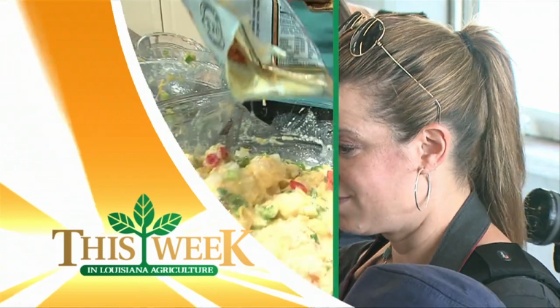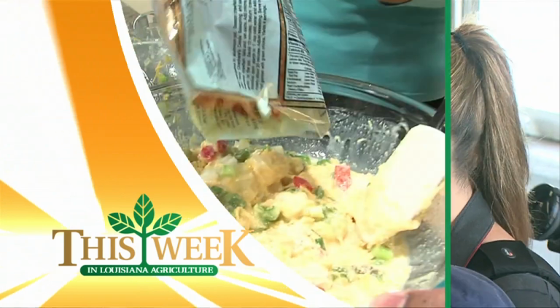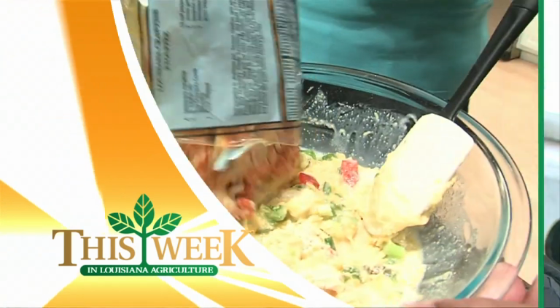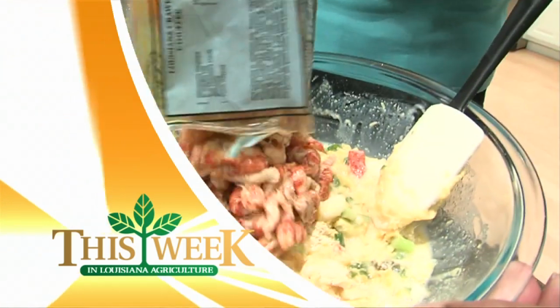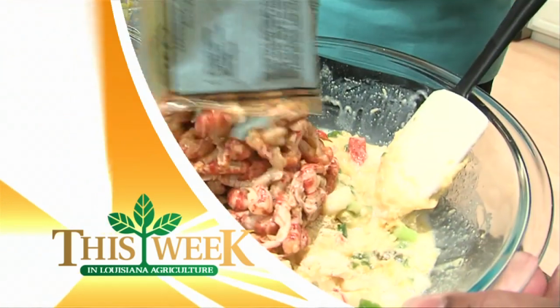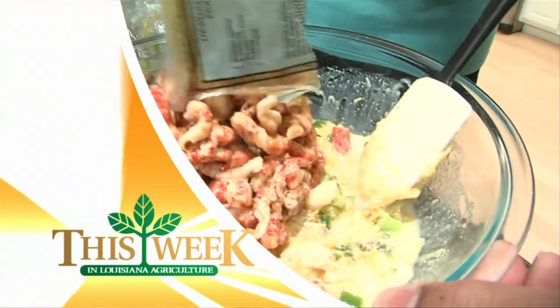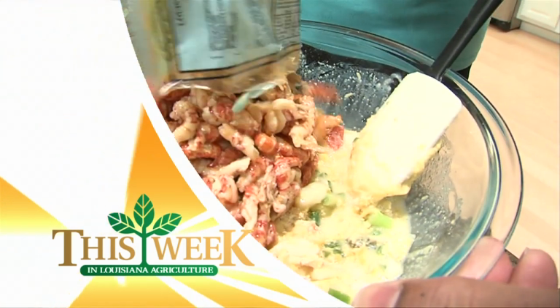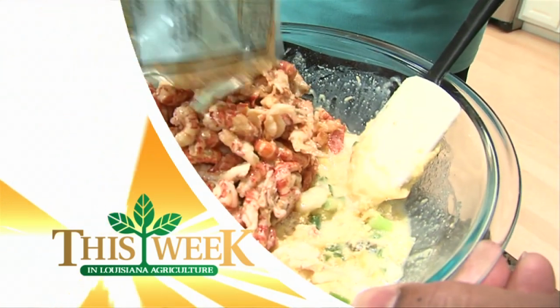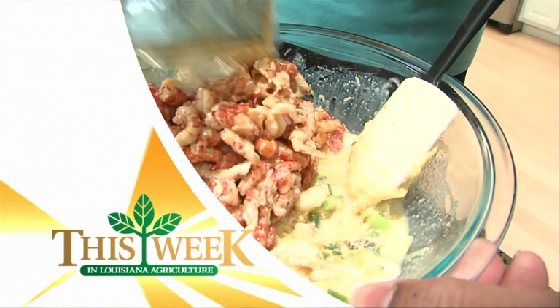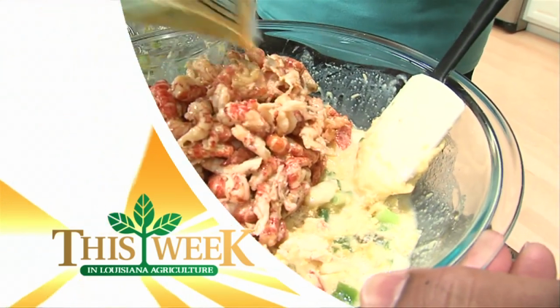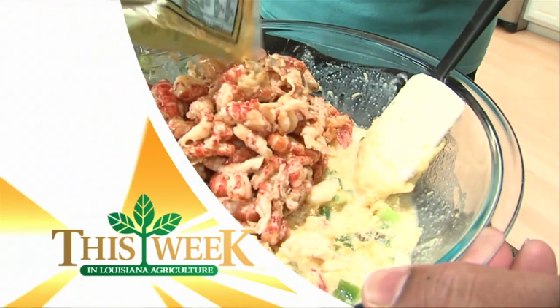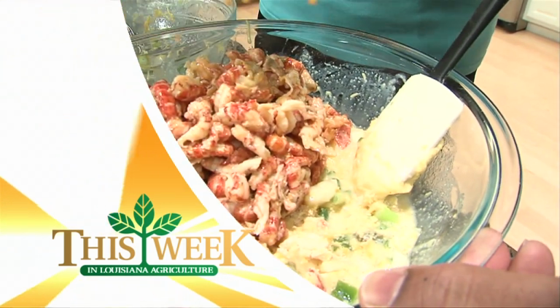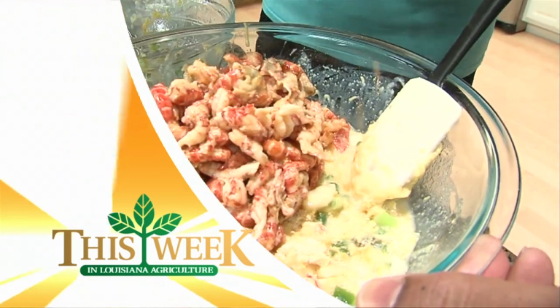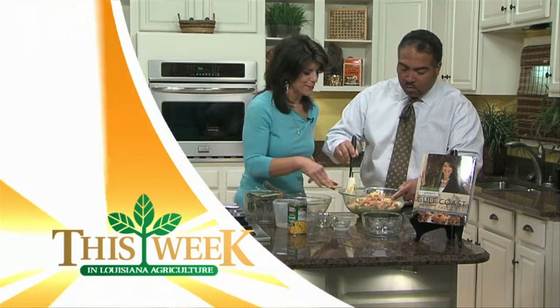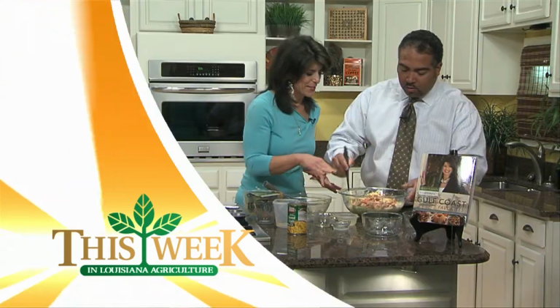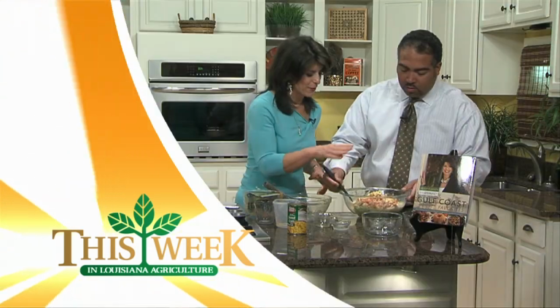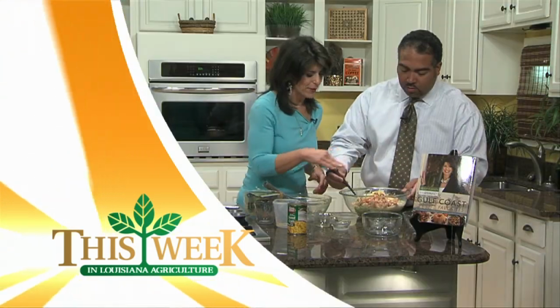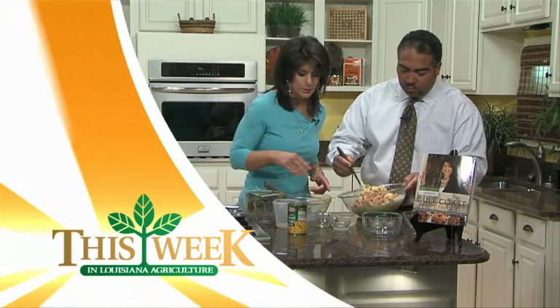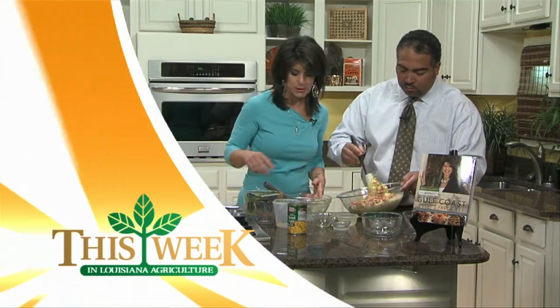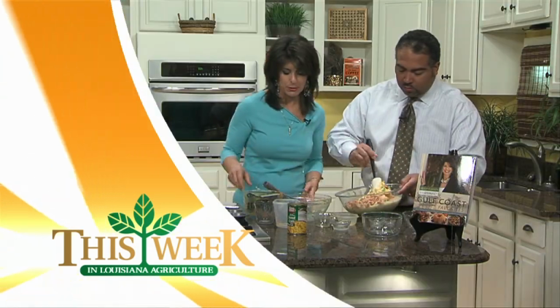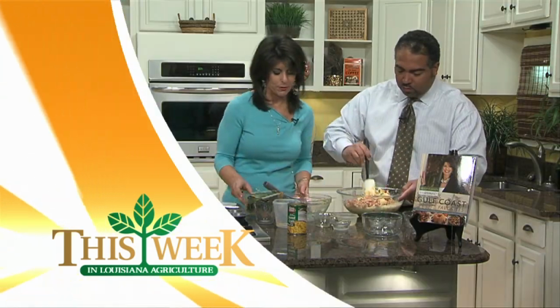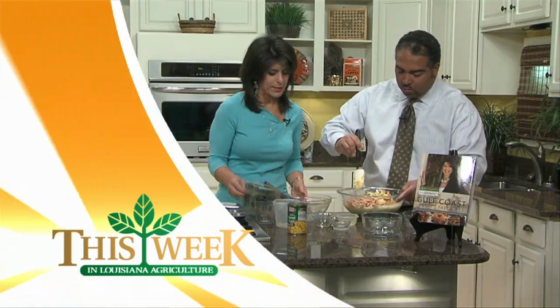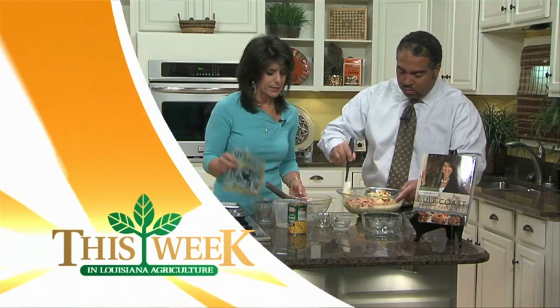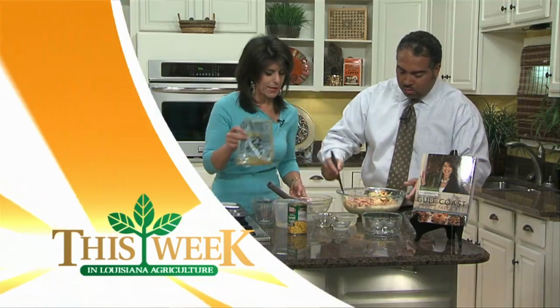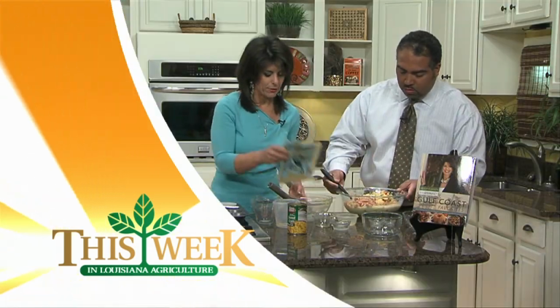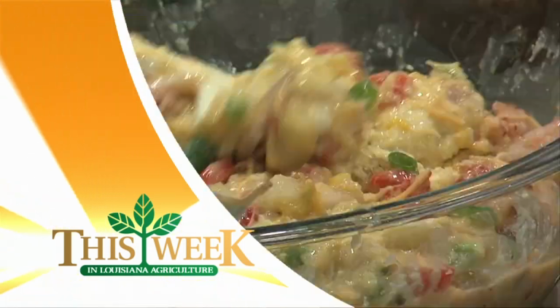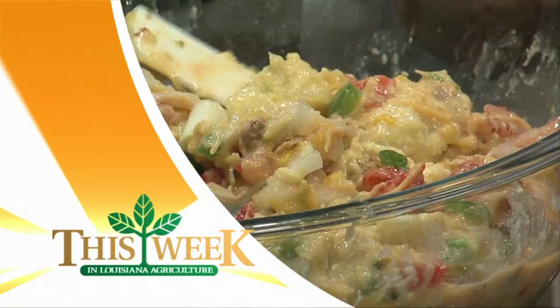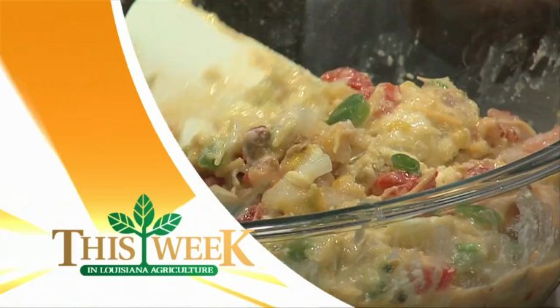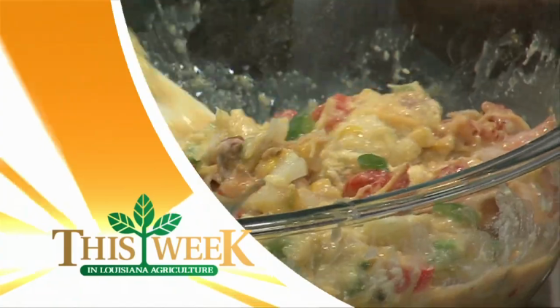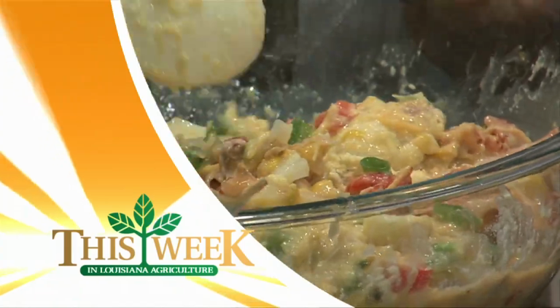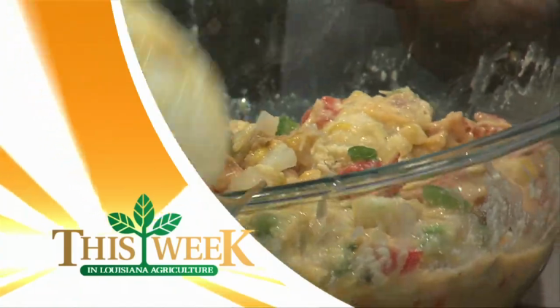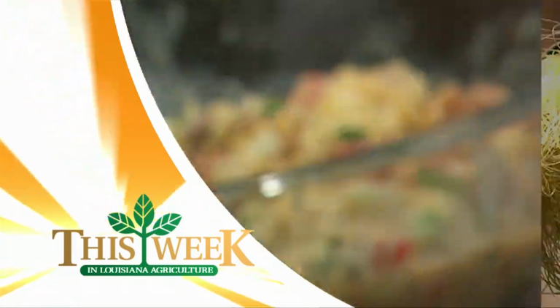And with all those wild crawfish coming in, Holly and AJ show you the best way to cook them up — trim and terrific.